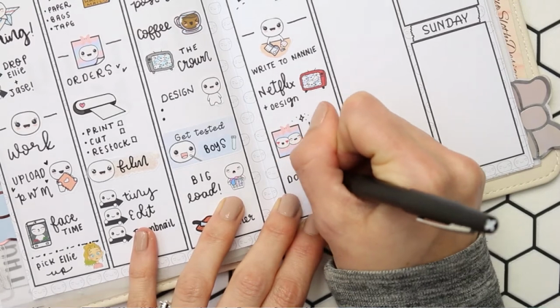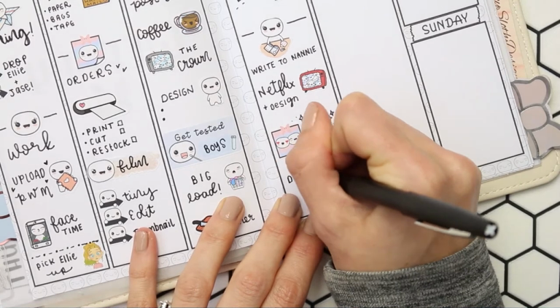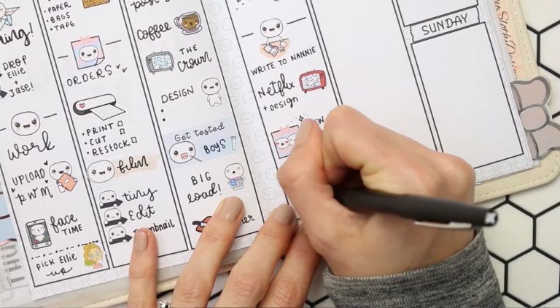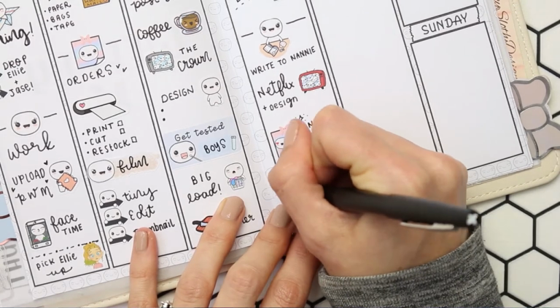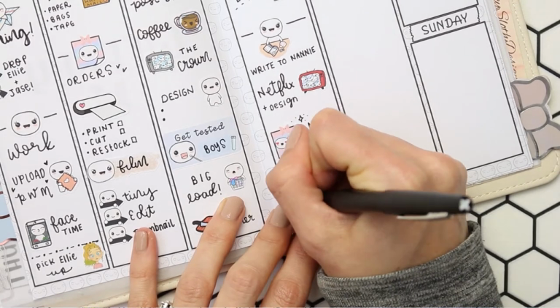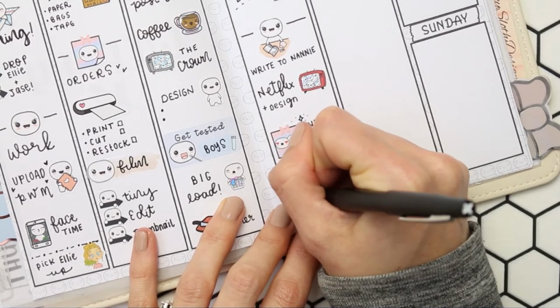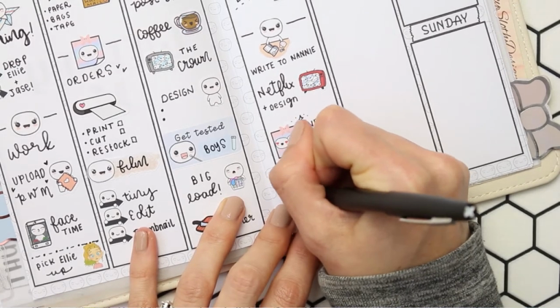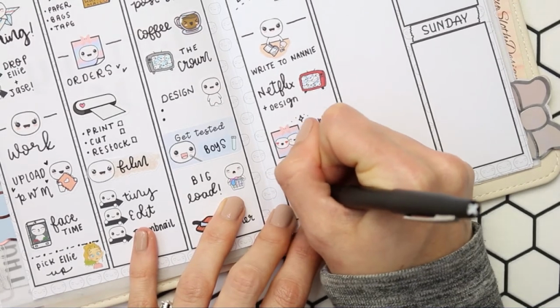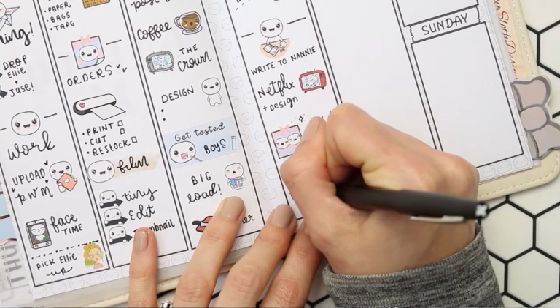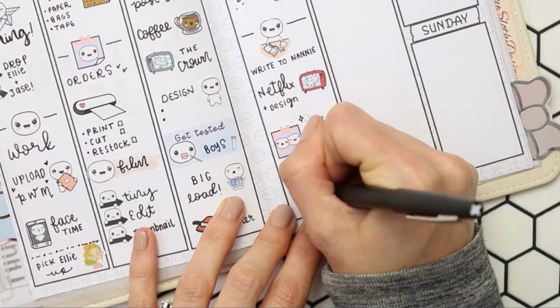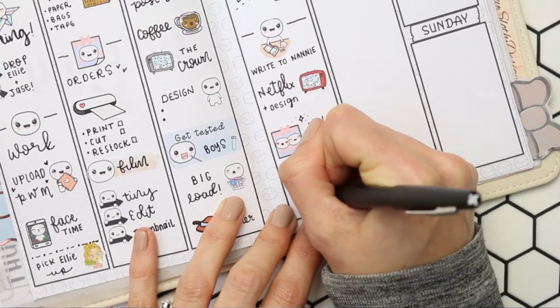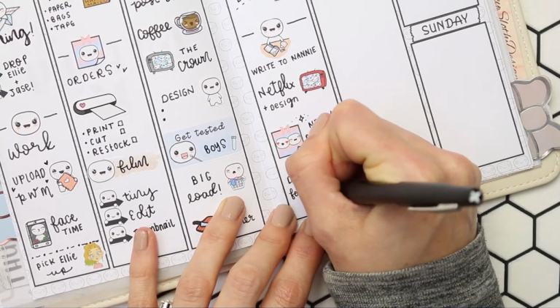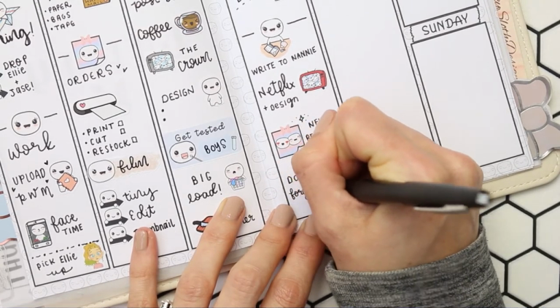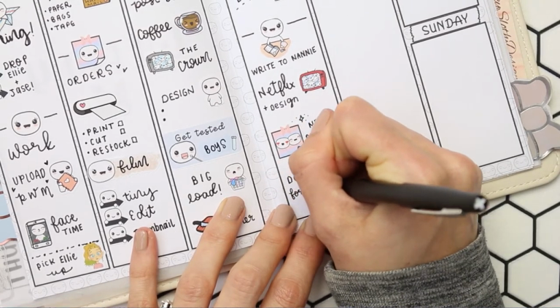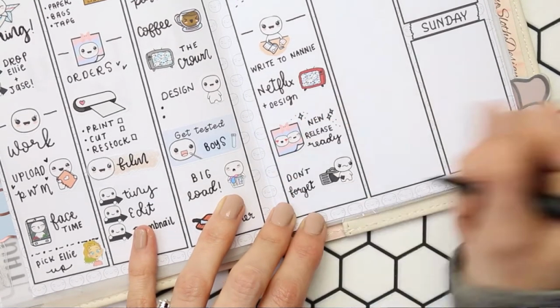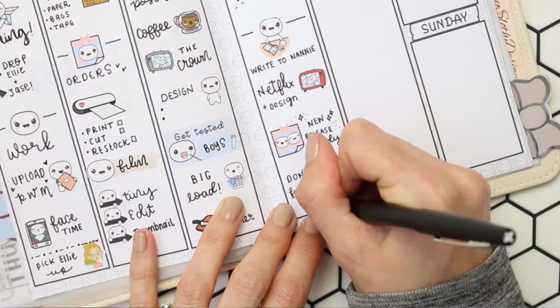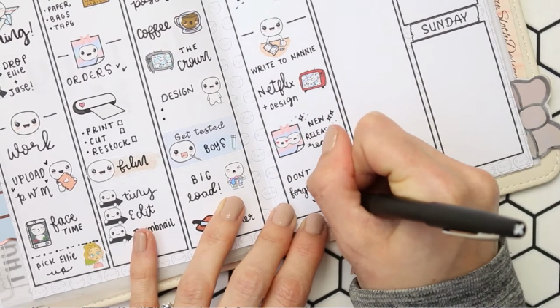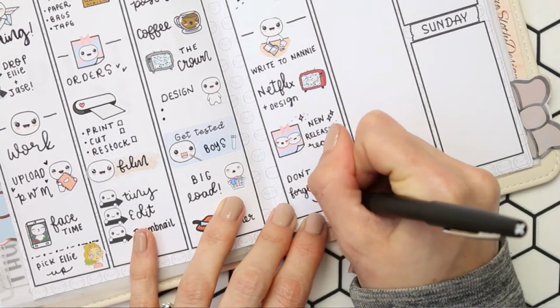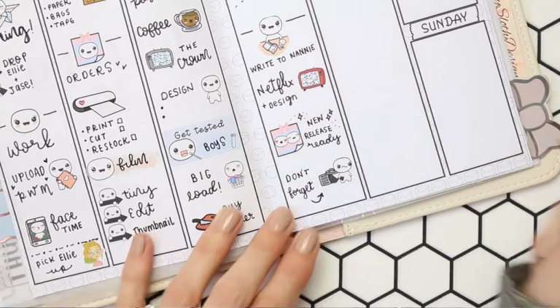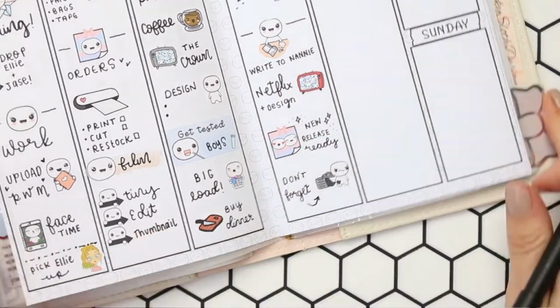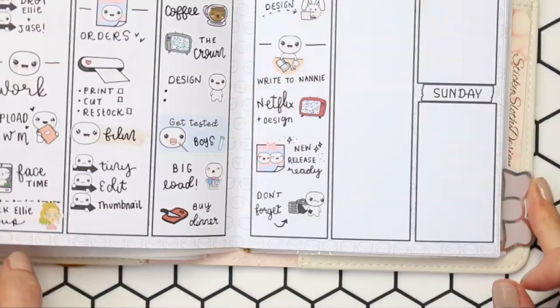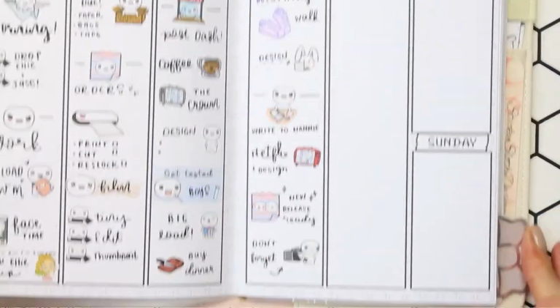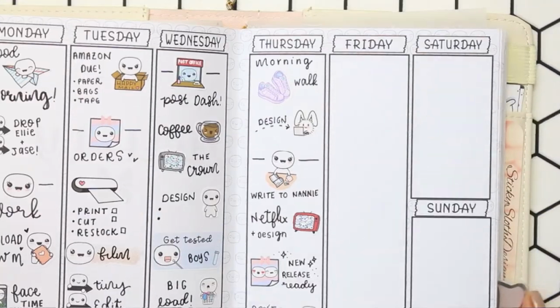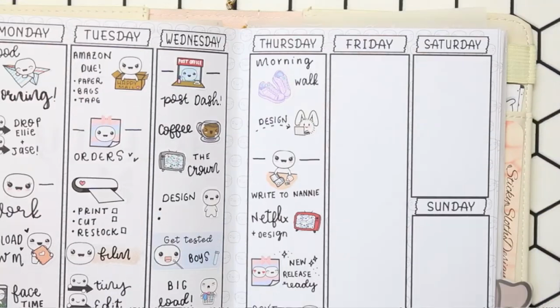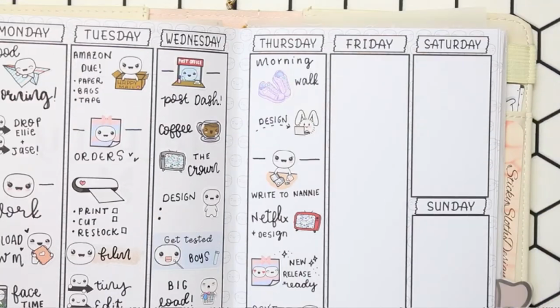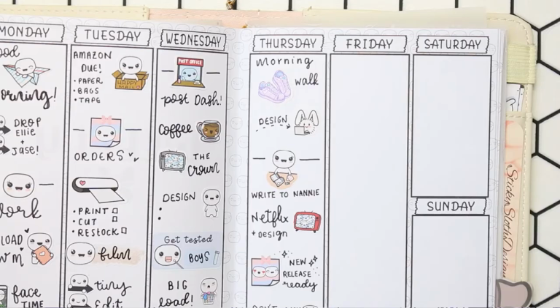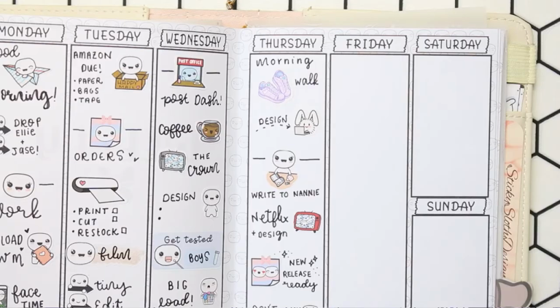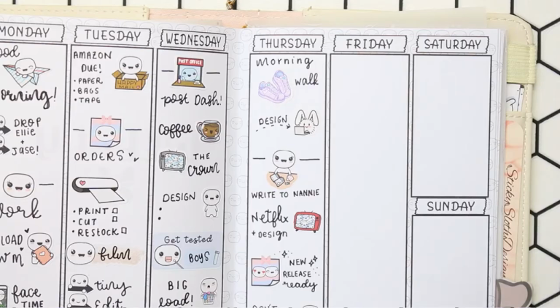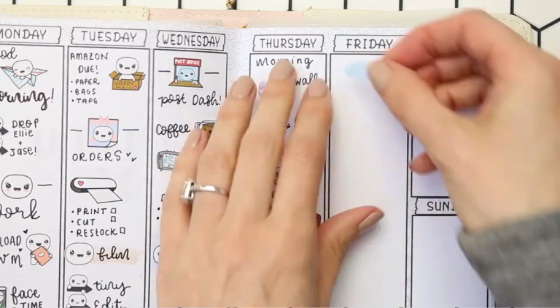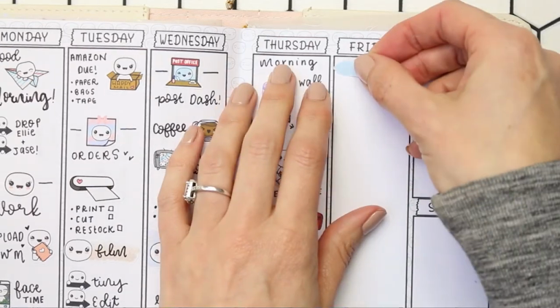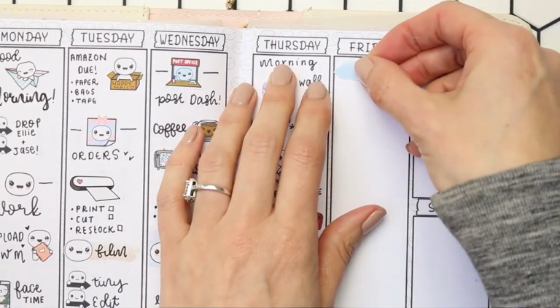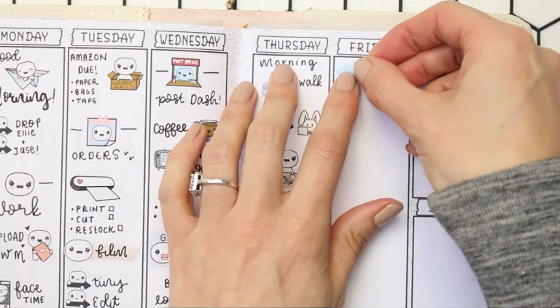Anyway, I got there. And then also I want to make sure that I don't forget to put the bins out.